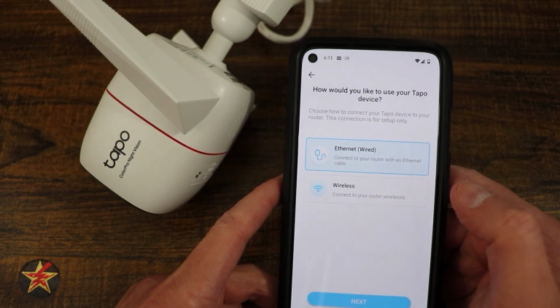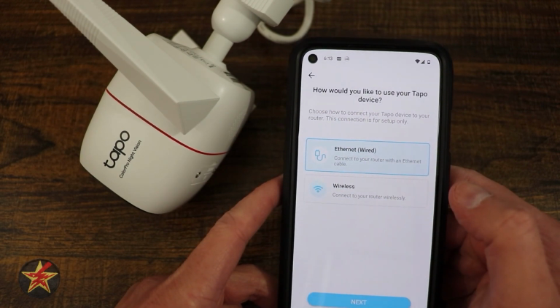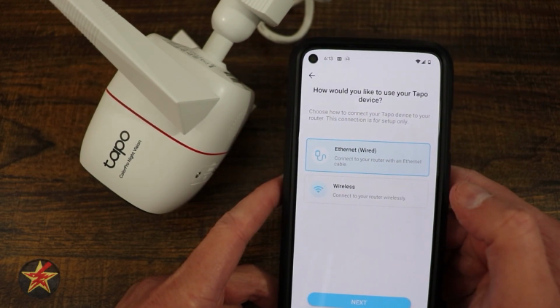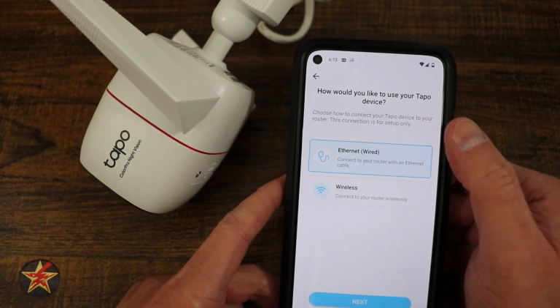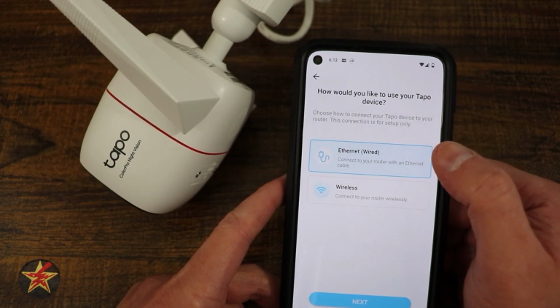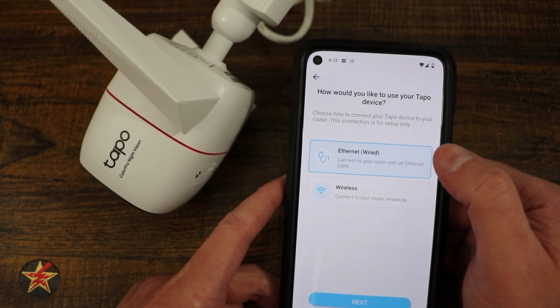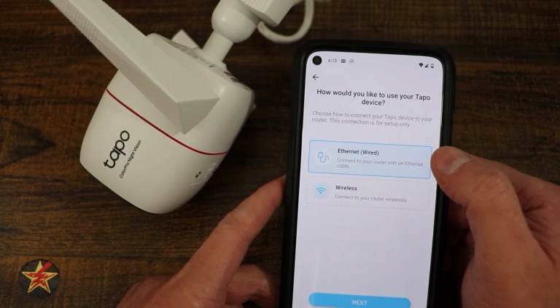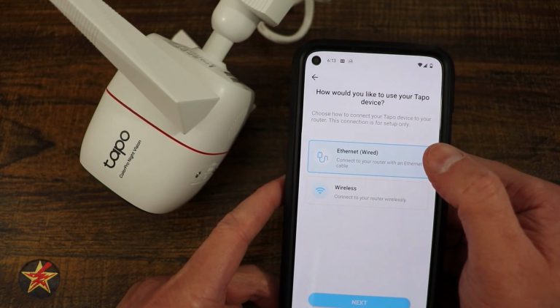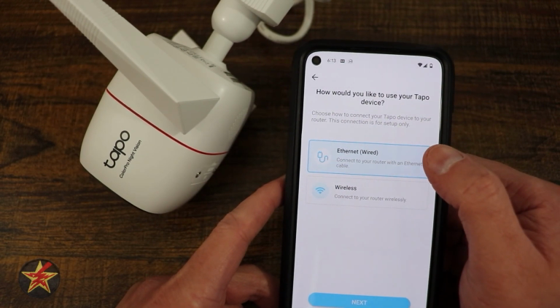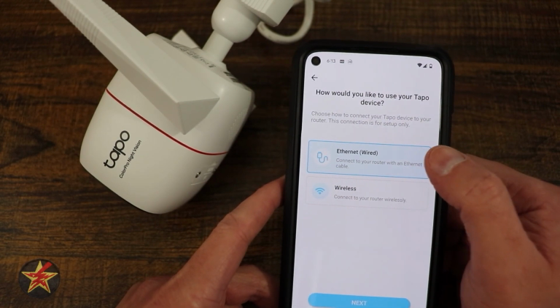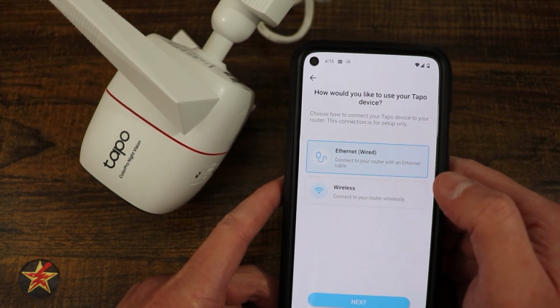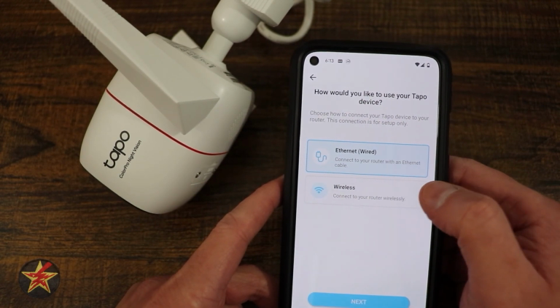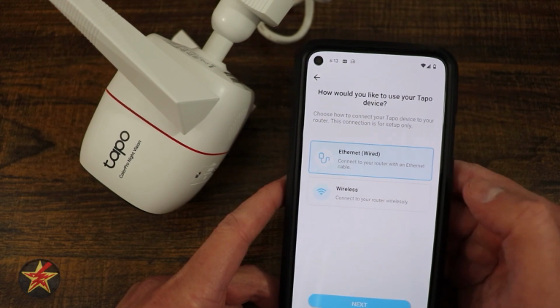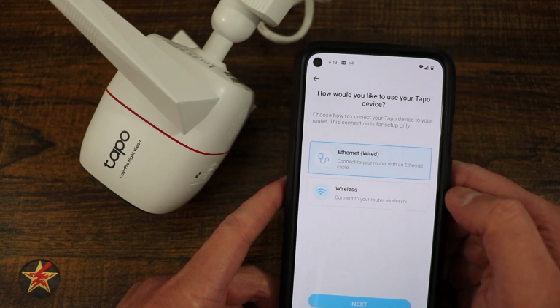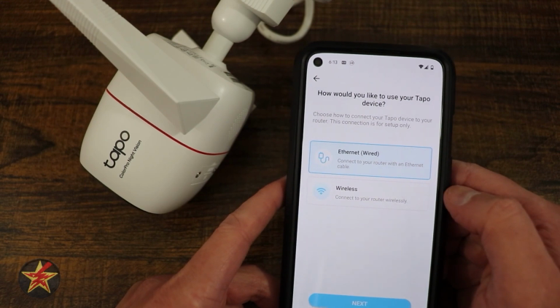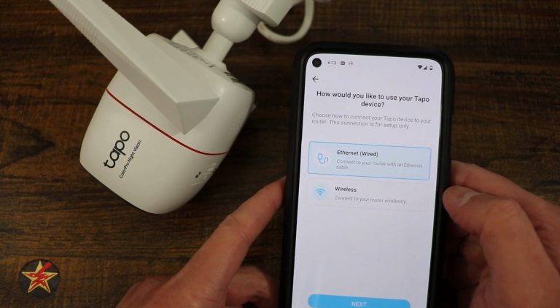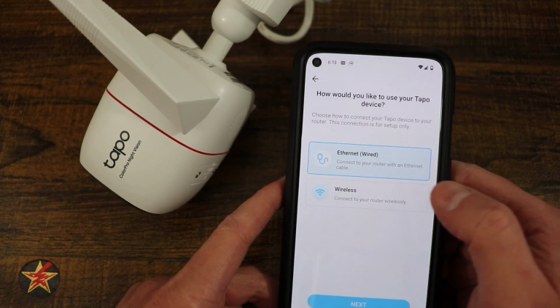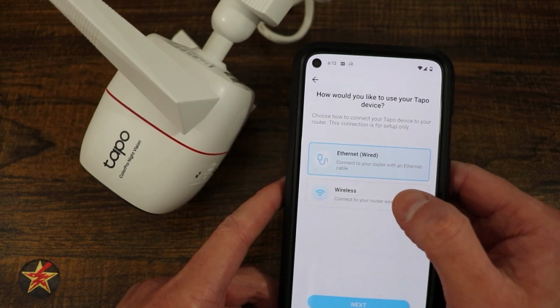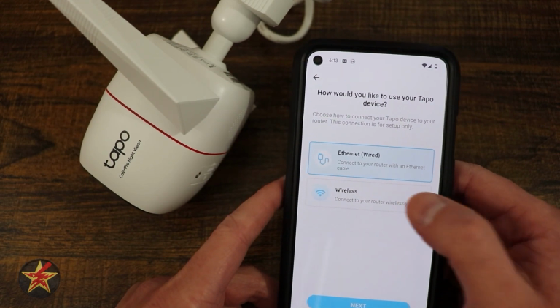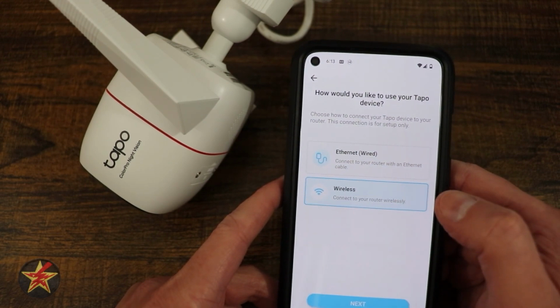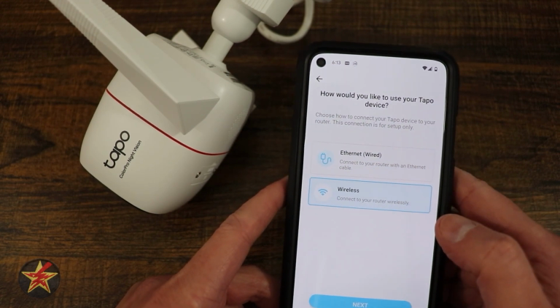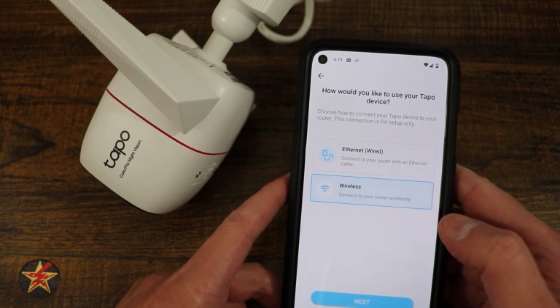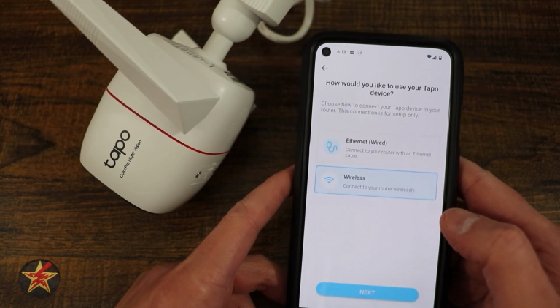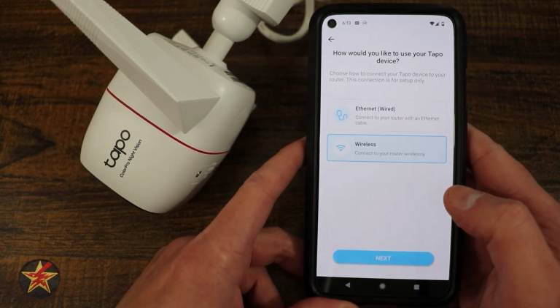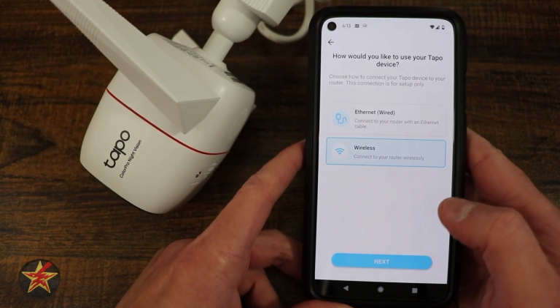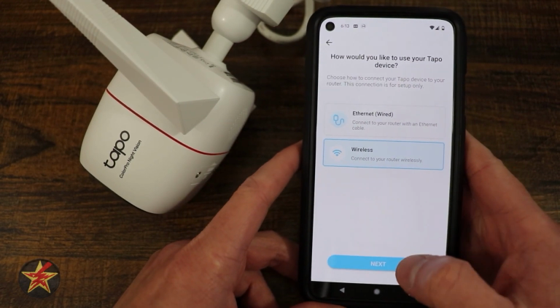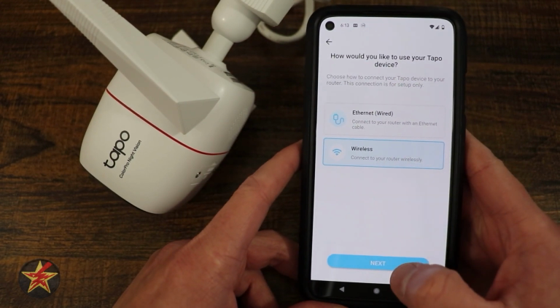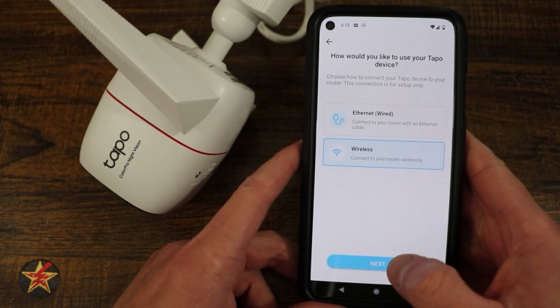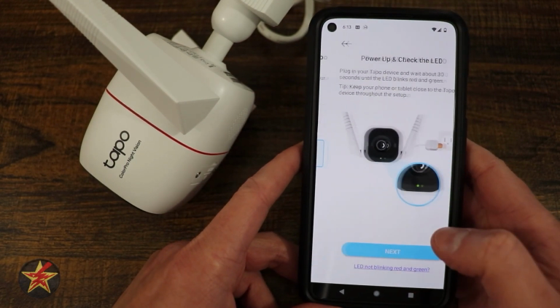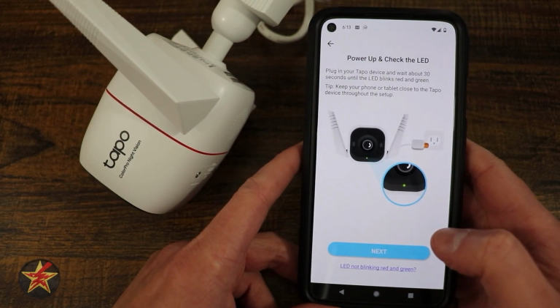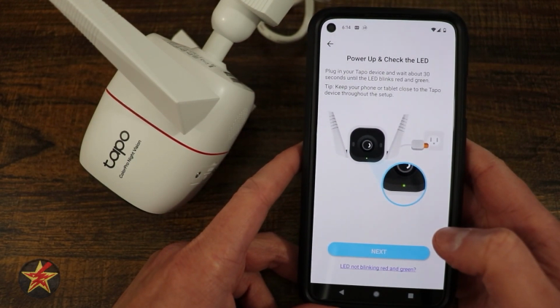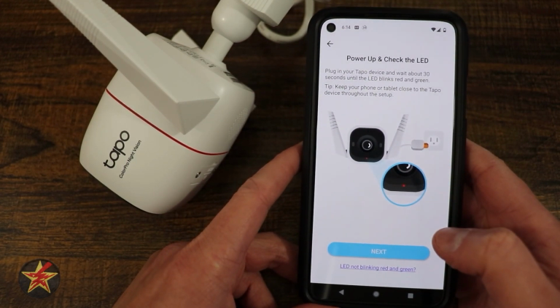We're going to select that and we're going to select whether this is going to be wired or wireless. In my case, I'm going to do this wirelessly and we're going to select next.